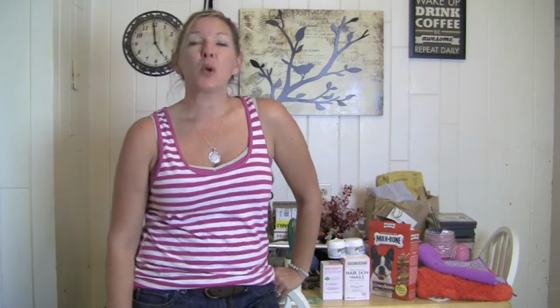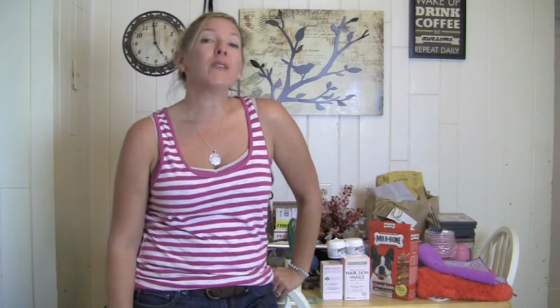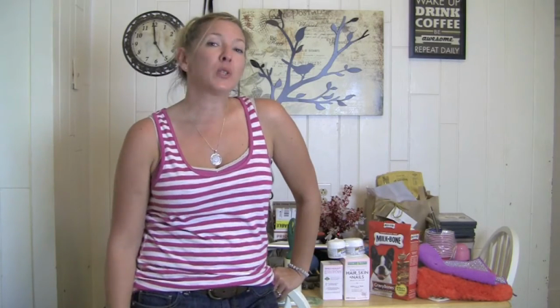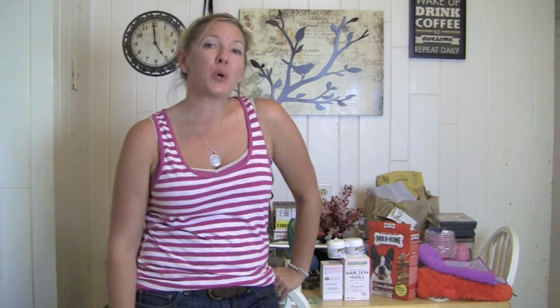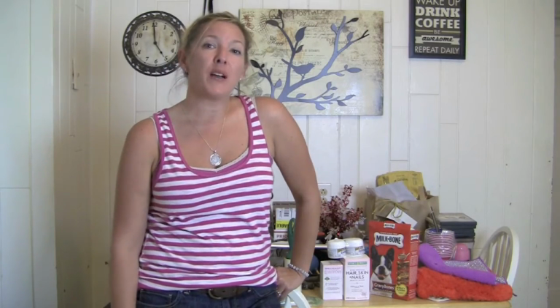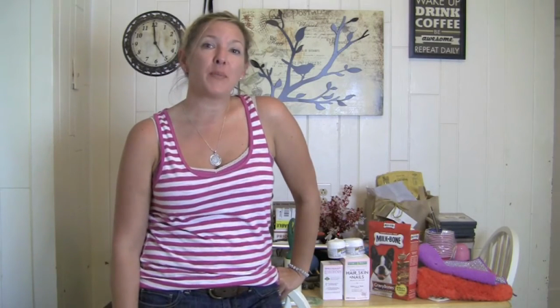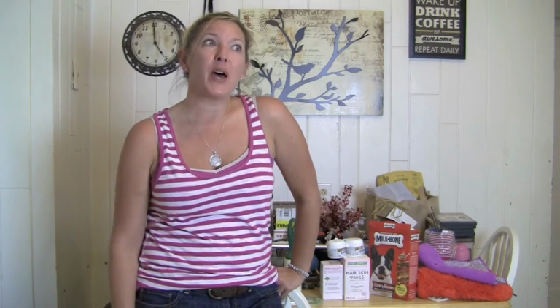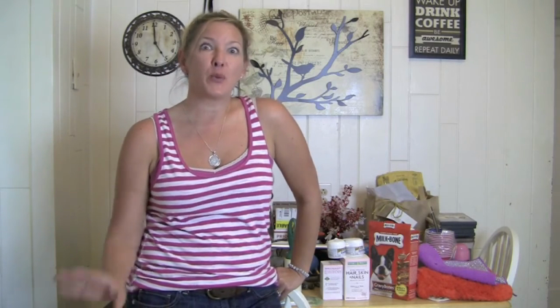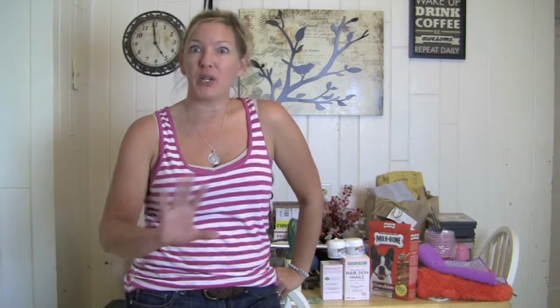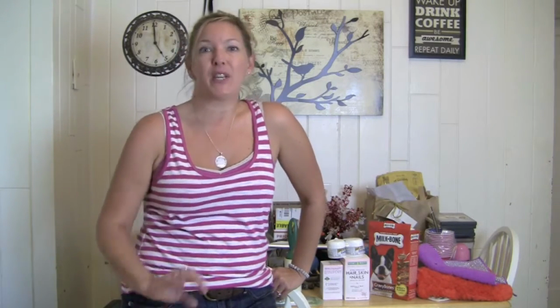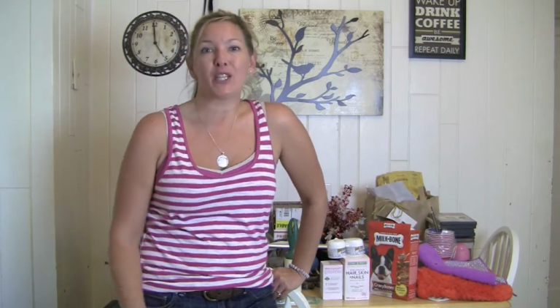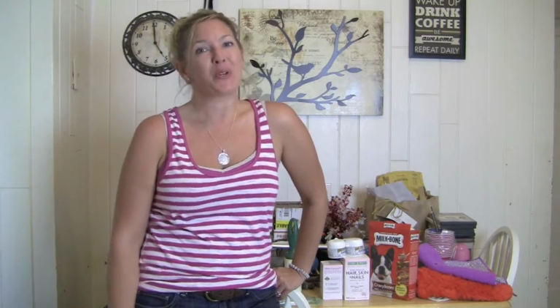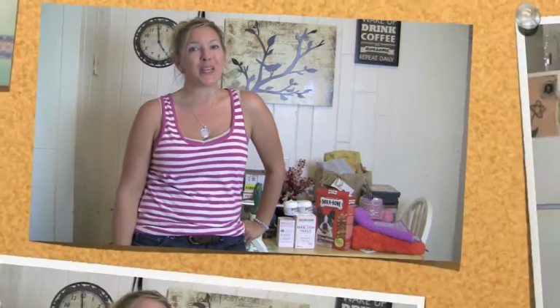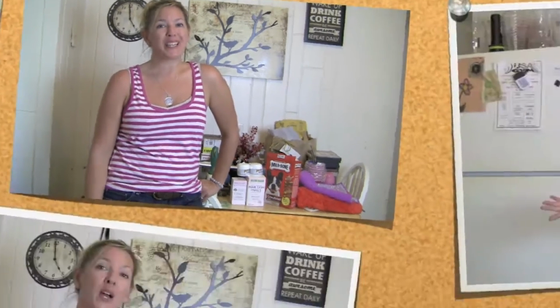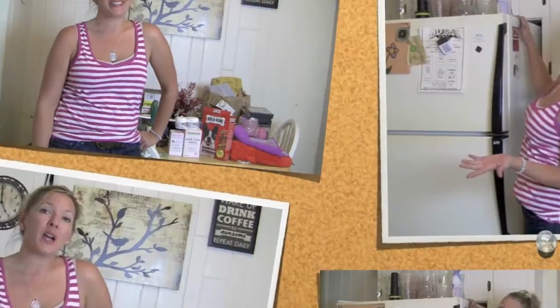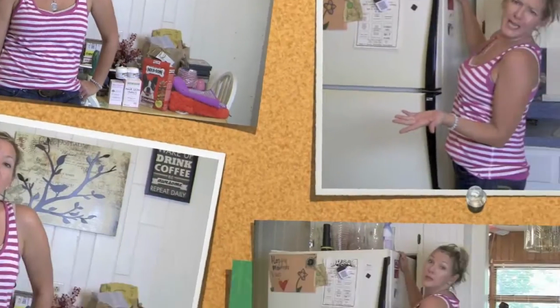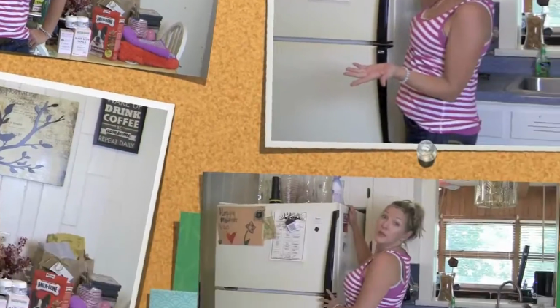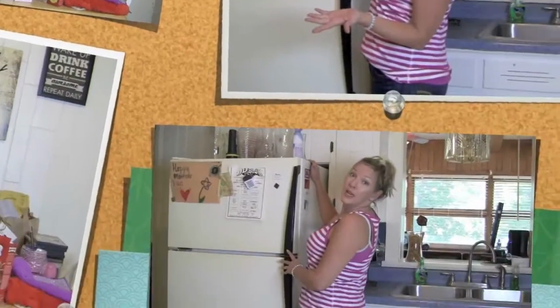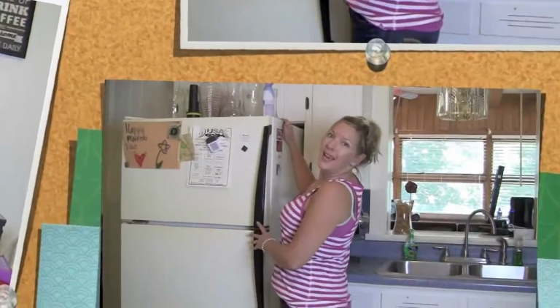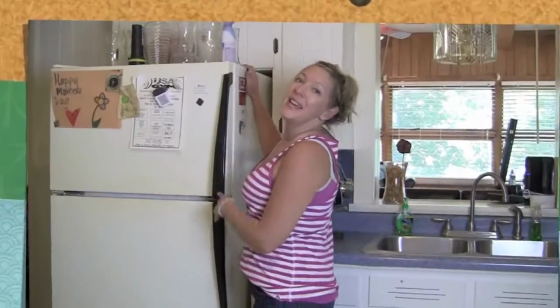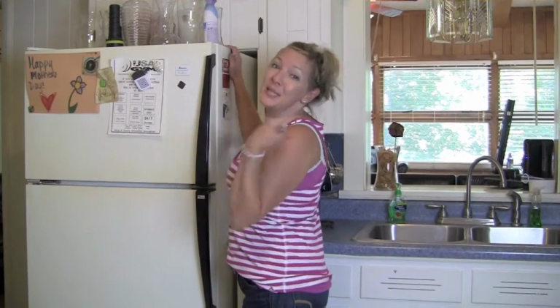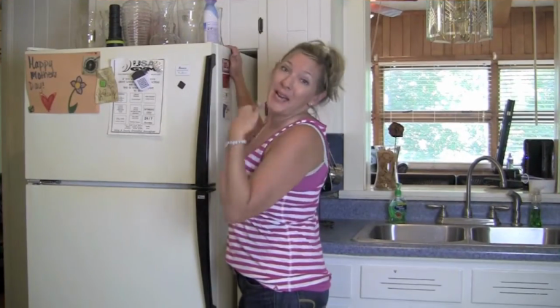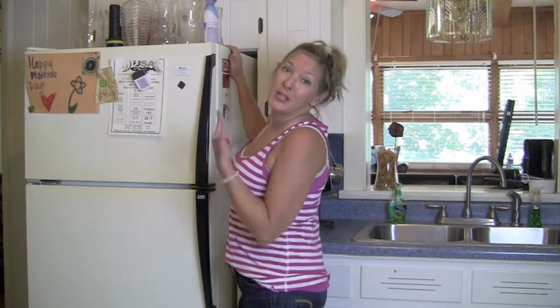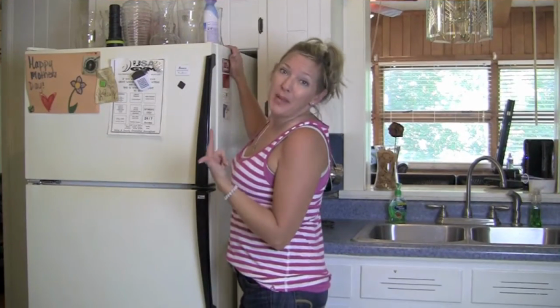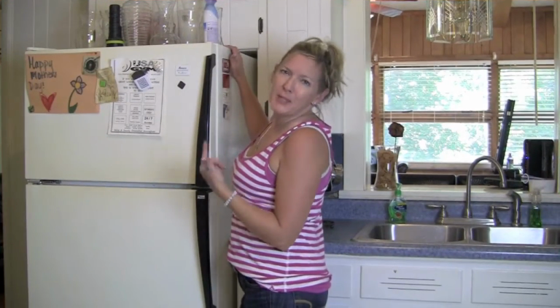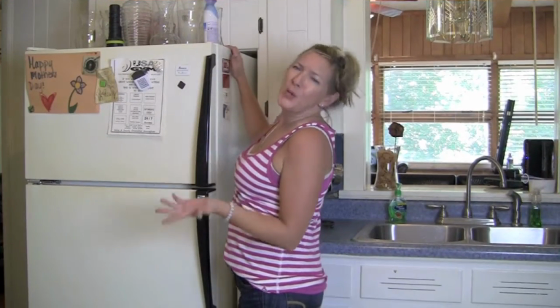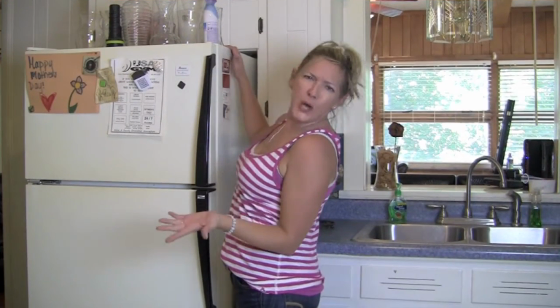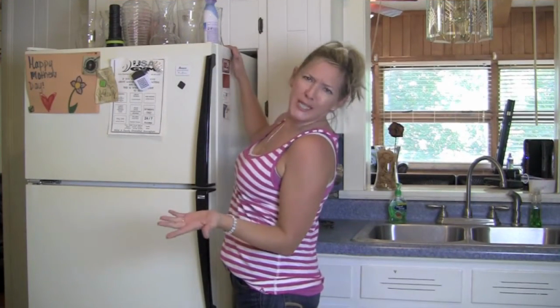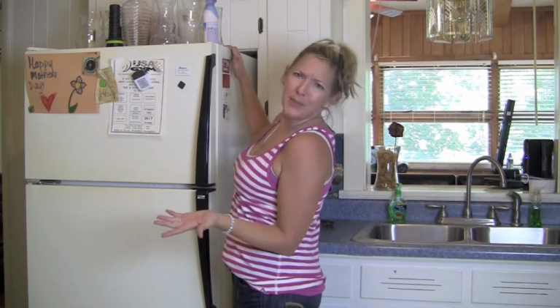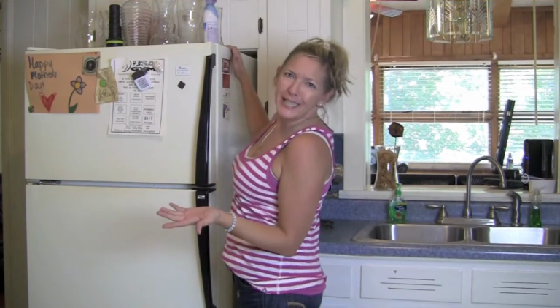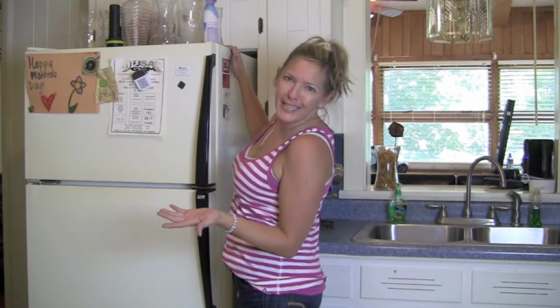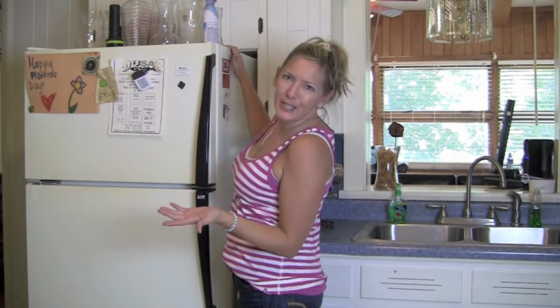So I'll give you a tour of some of the other parts of the kitchen real quick. And yes, my hair is a mess, but who dolls up to clean the kitchen?